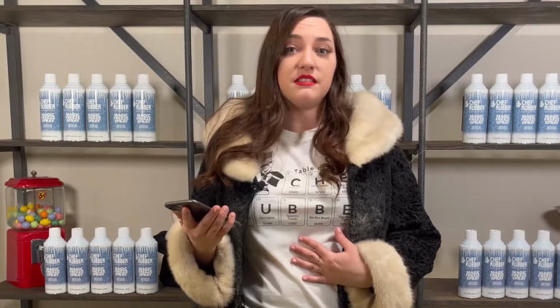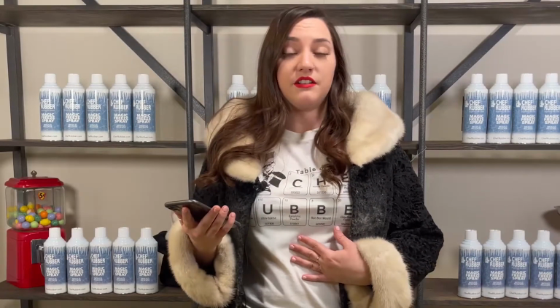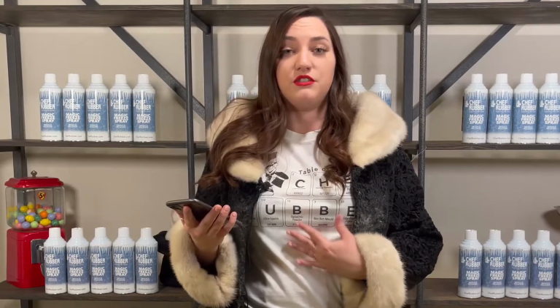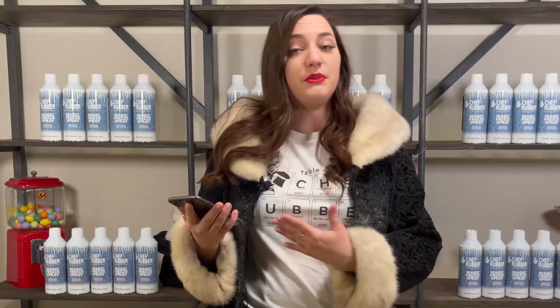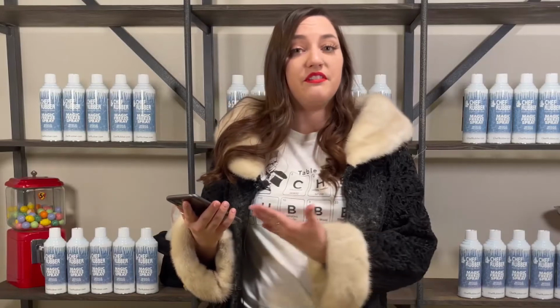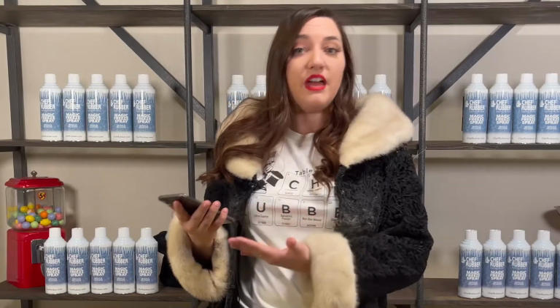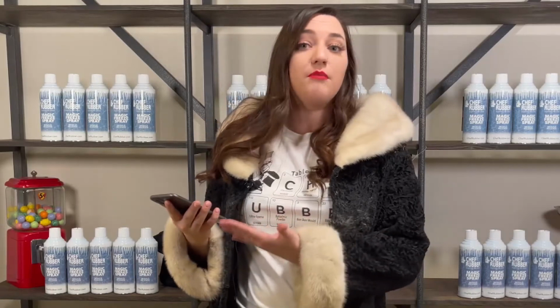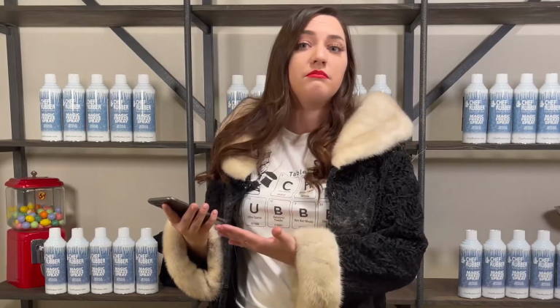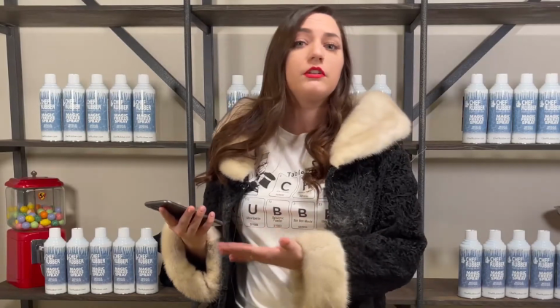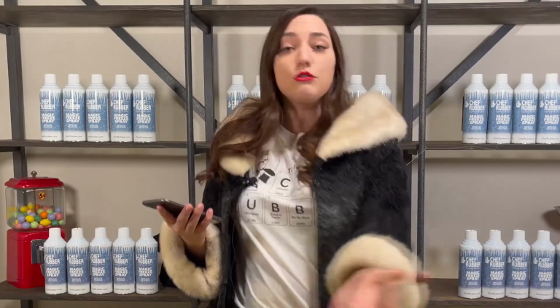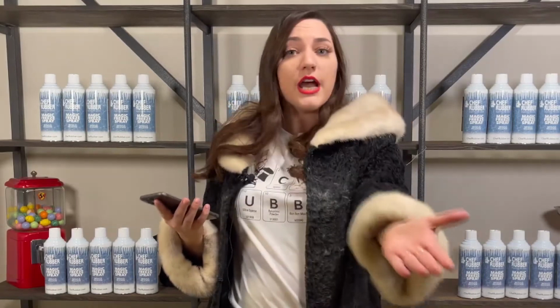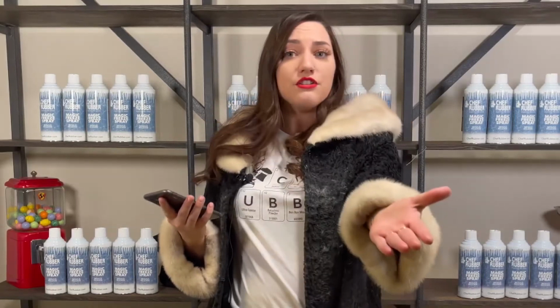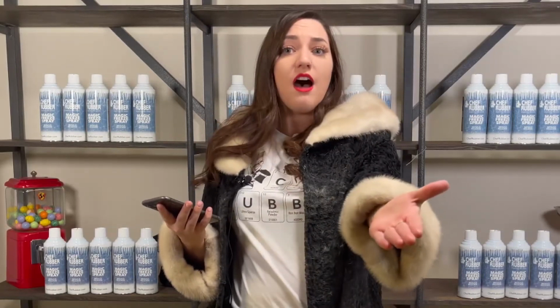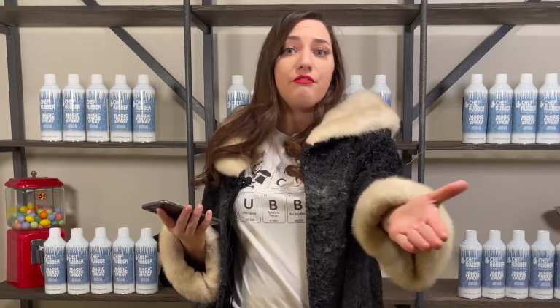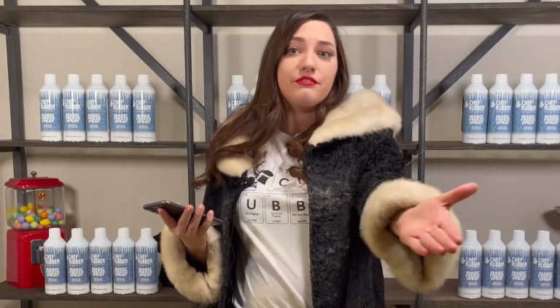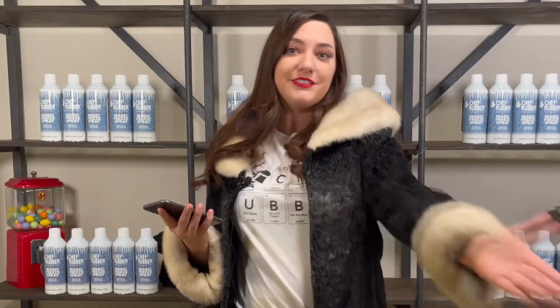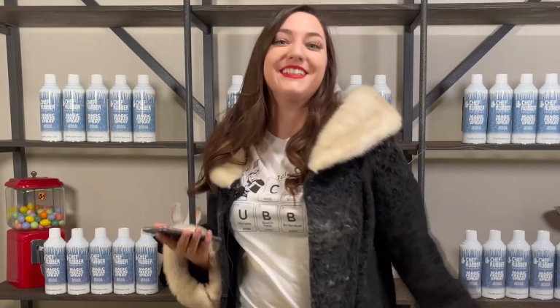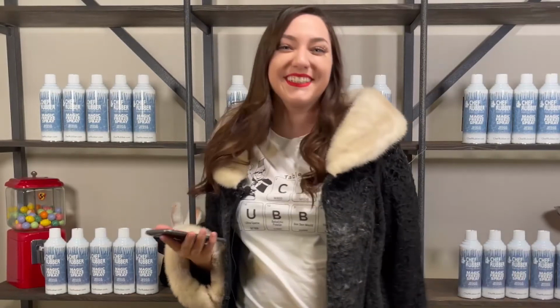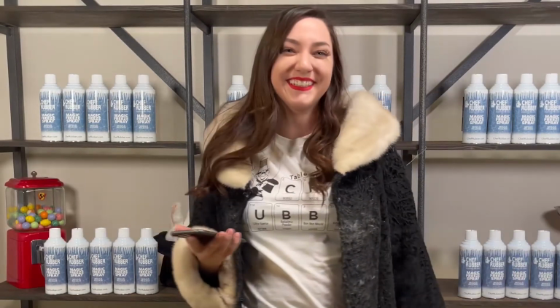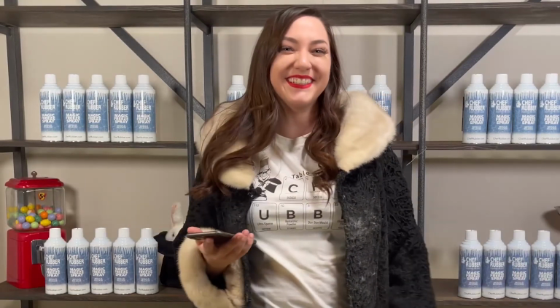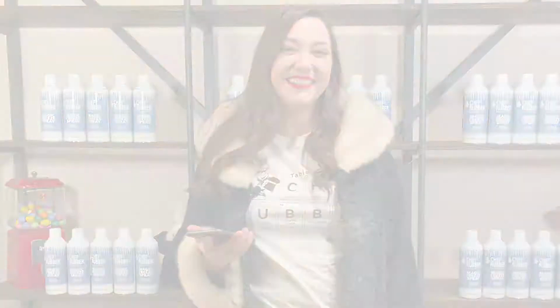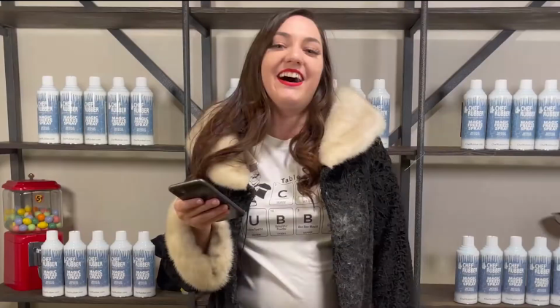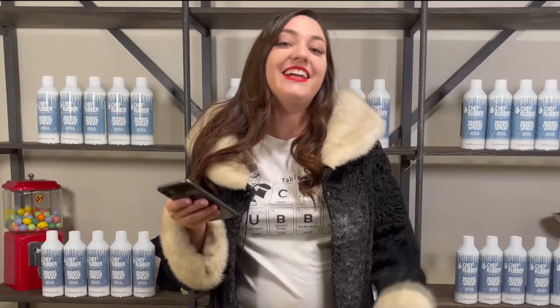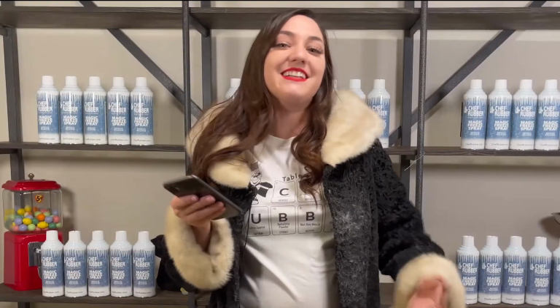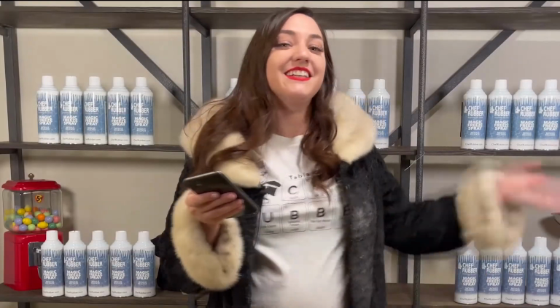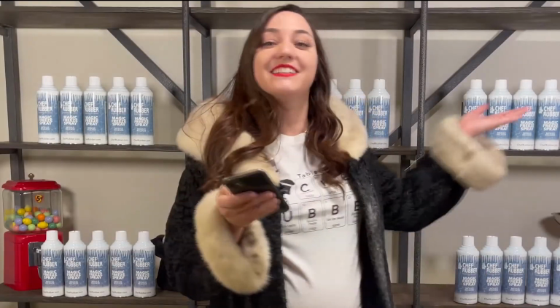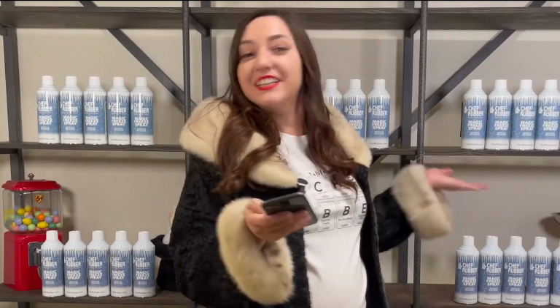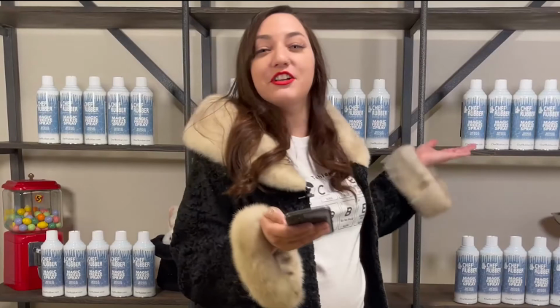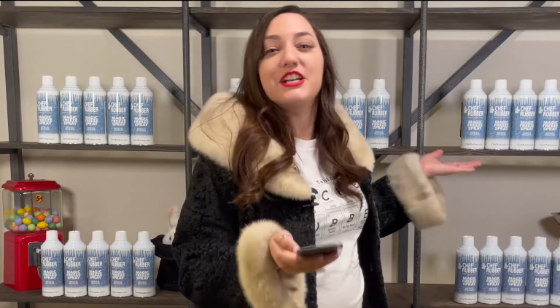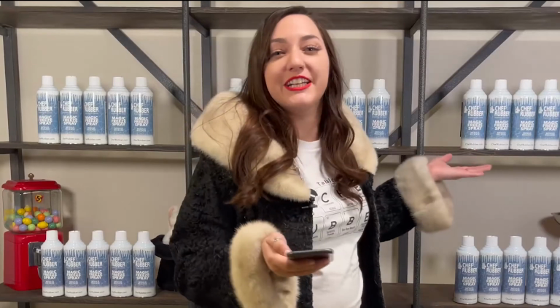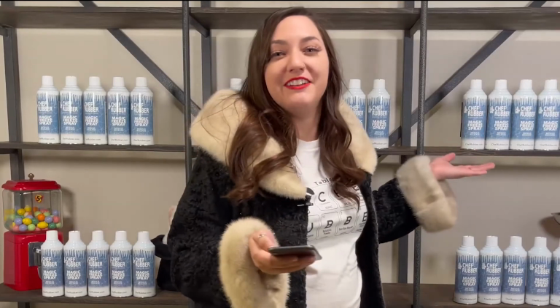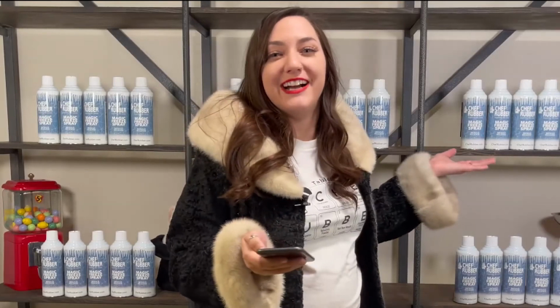The people have spoken! And if you don't believe us, if you don't believe them, go try it yourself. That's it — literally magic in a can.